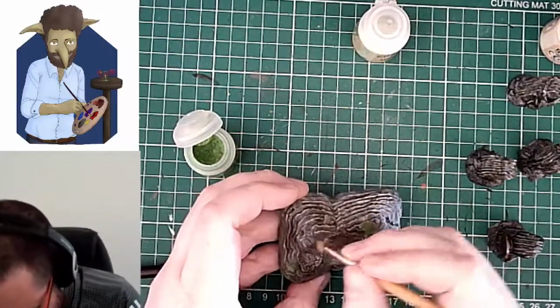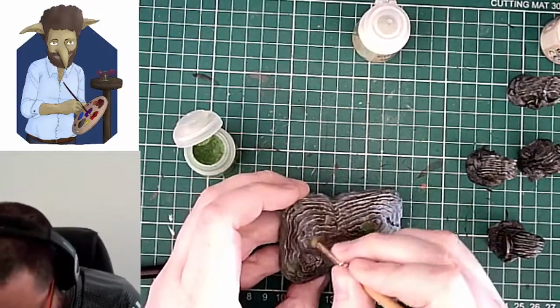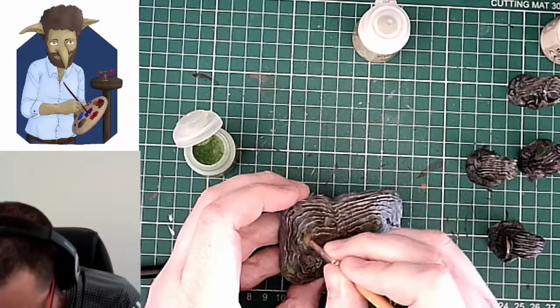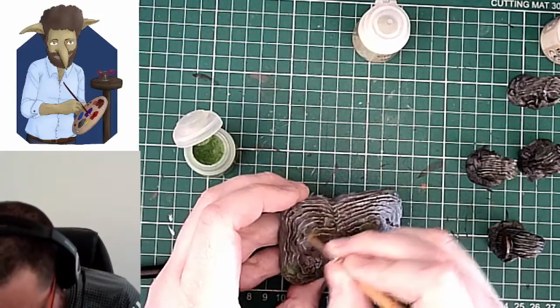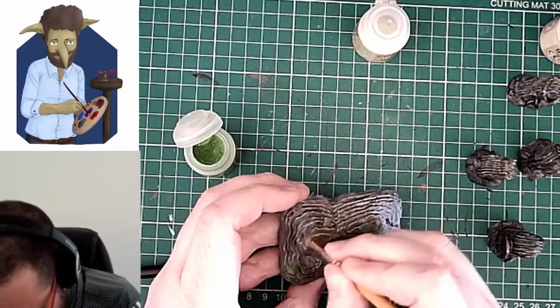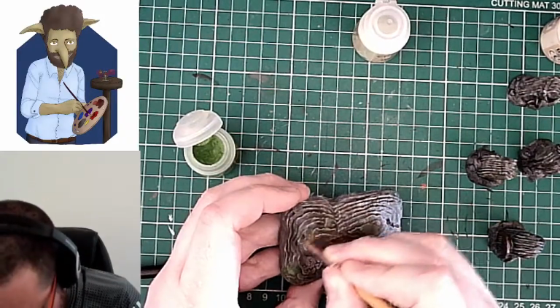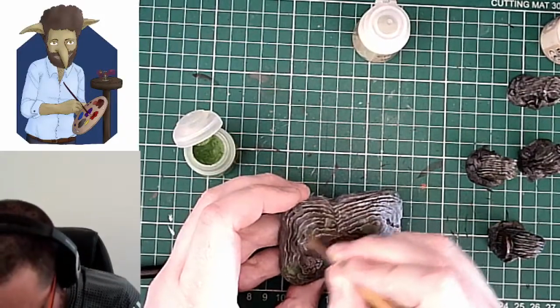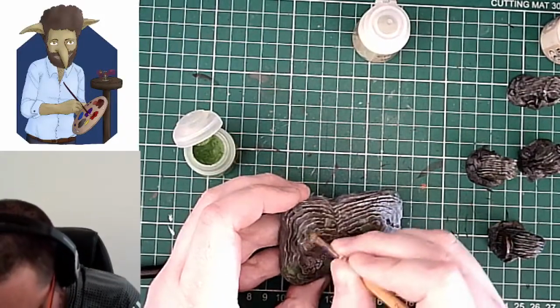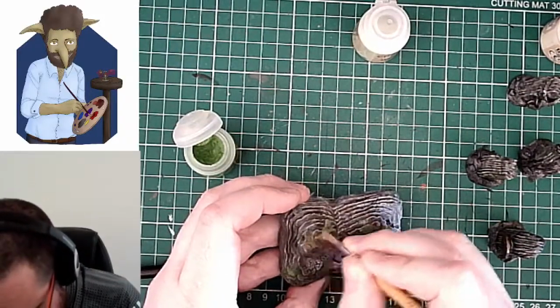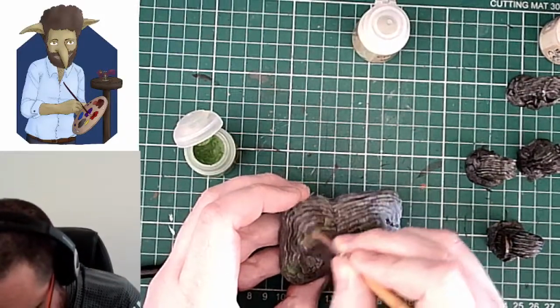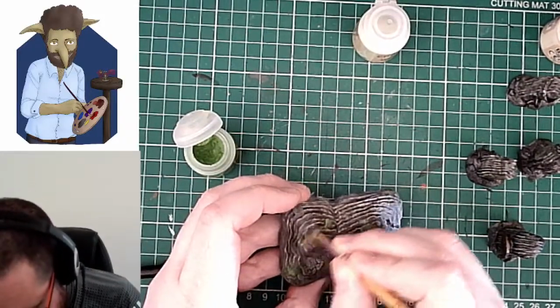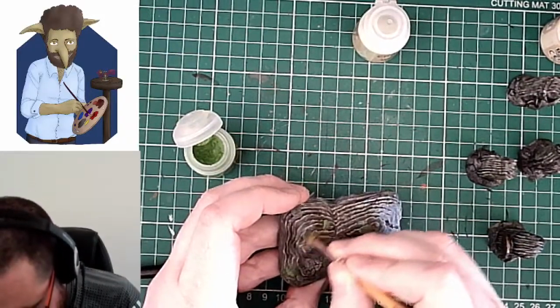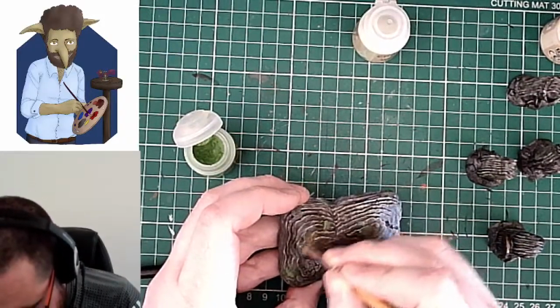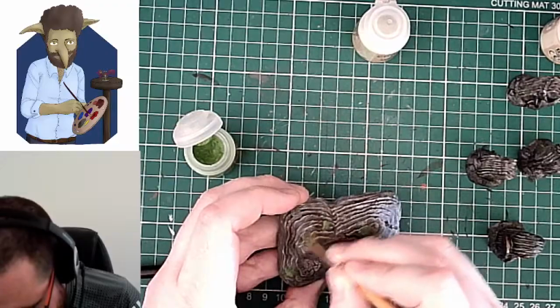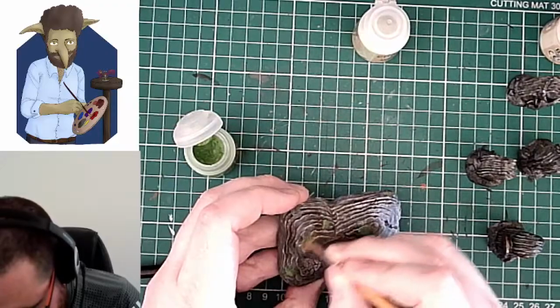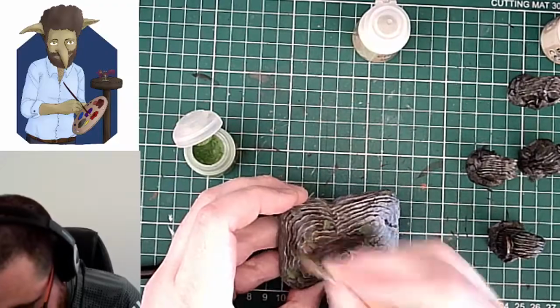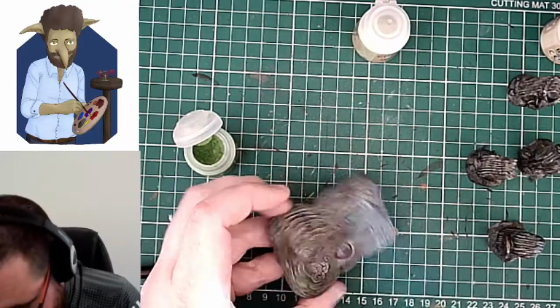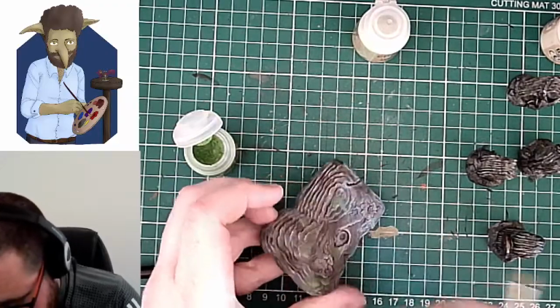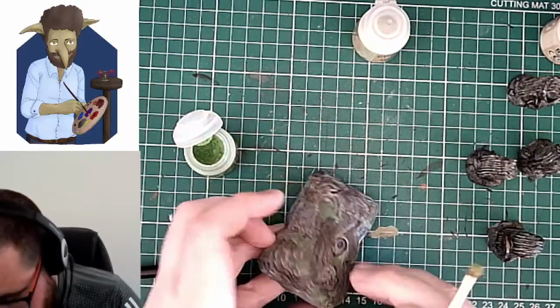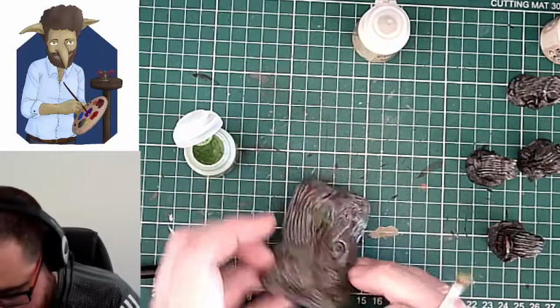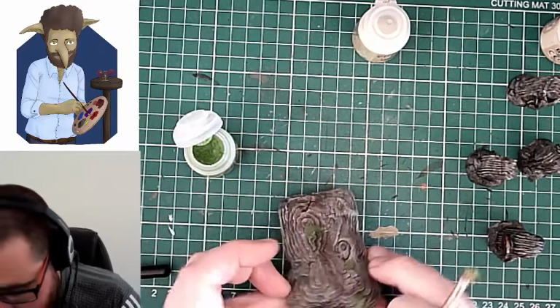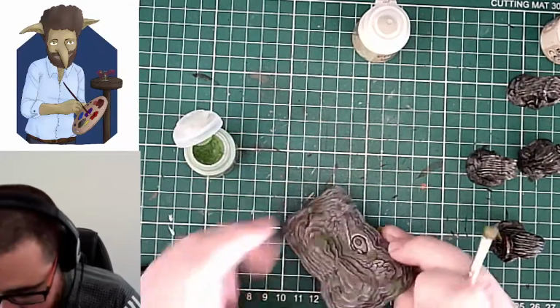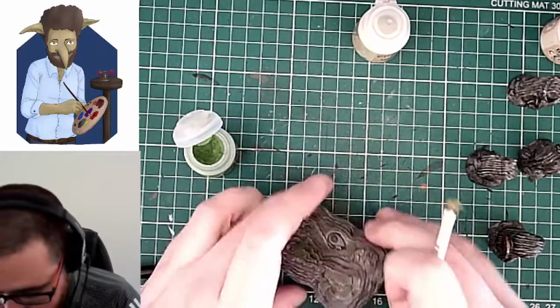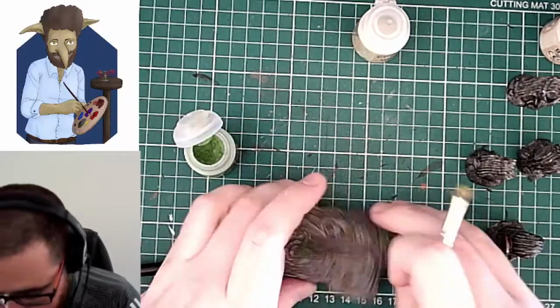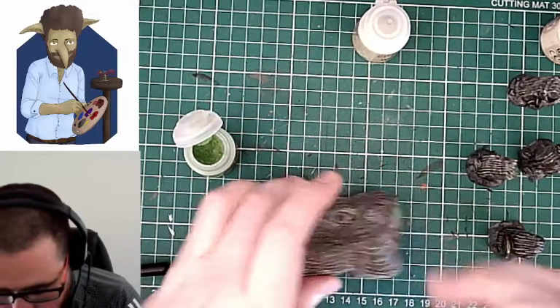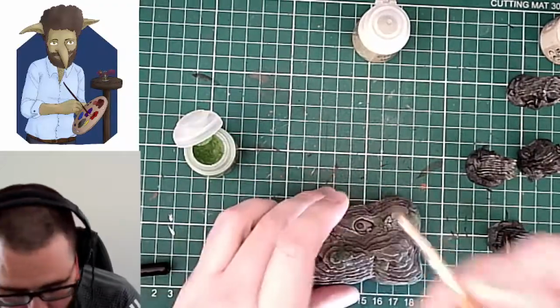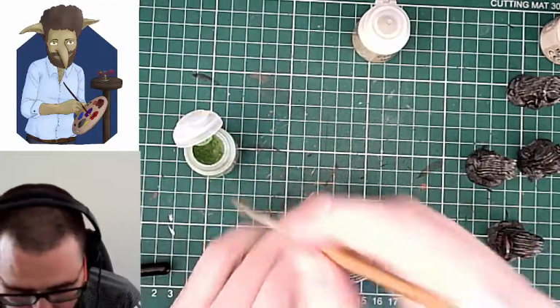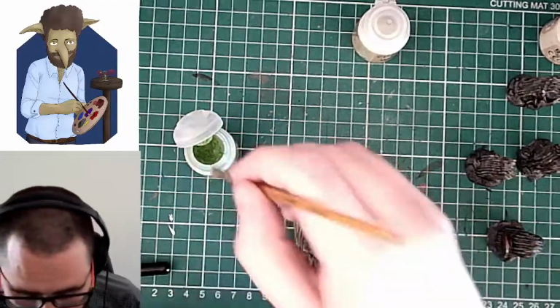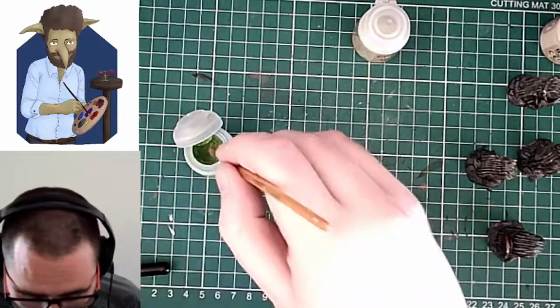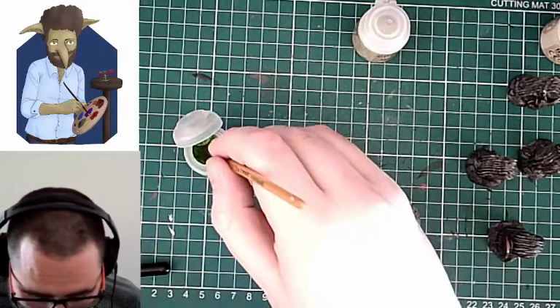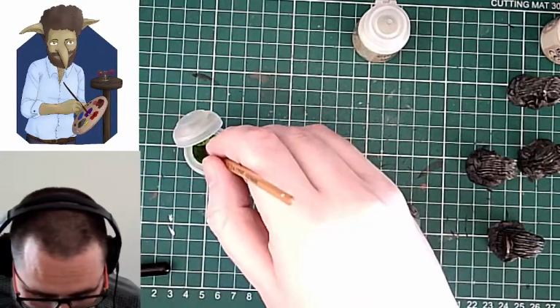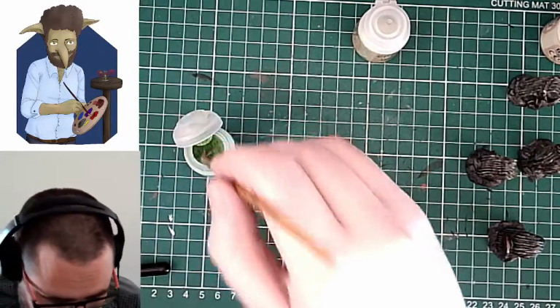We're all in it together, so it's all good fun. You can see us playing and just chilling out and having a laugh. That will be 4pm to 5pm today.